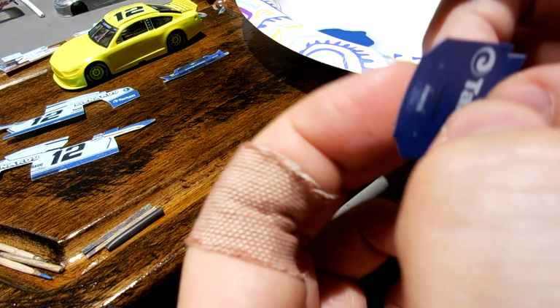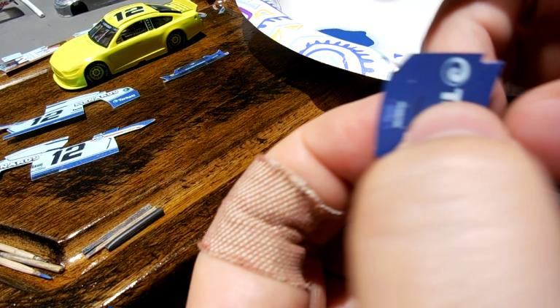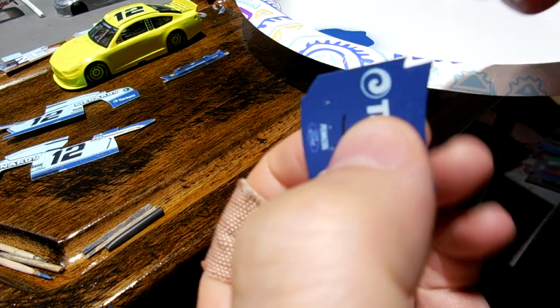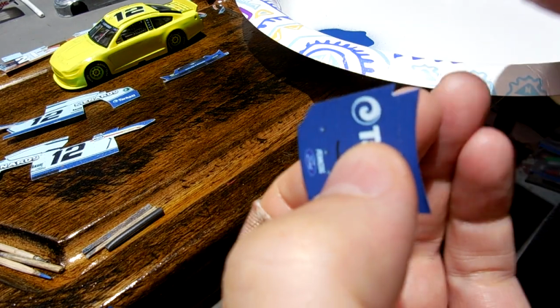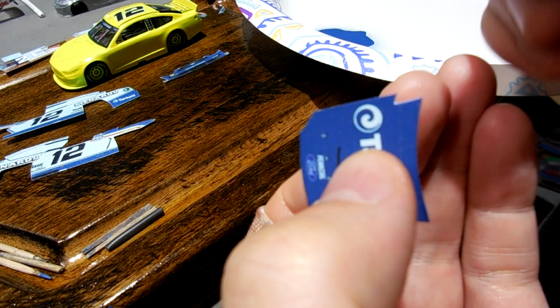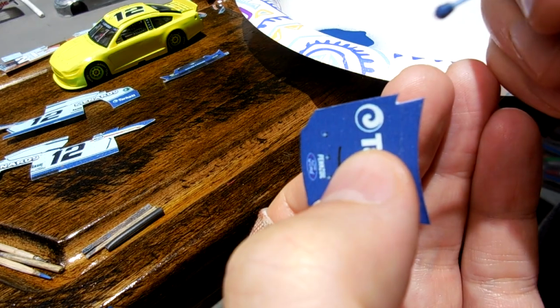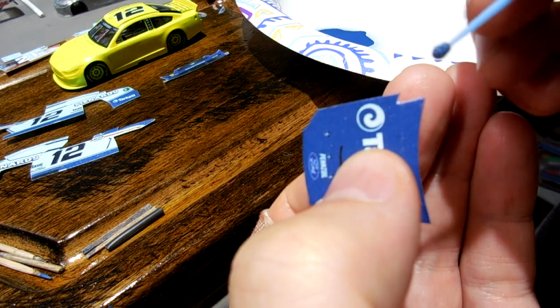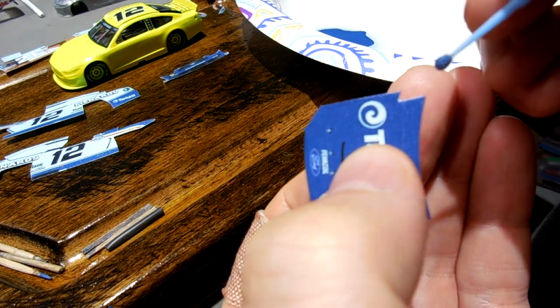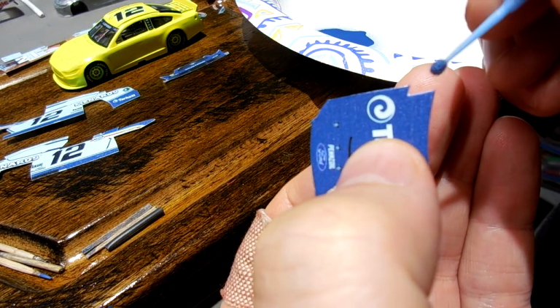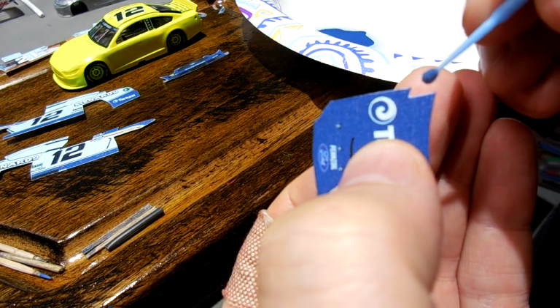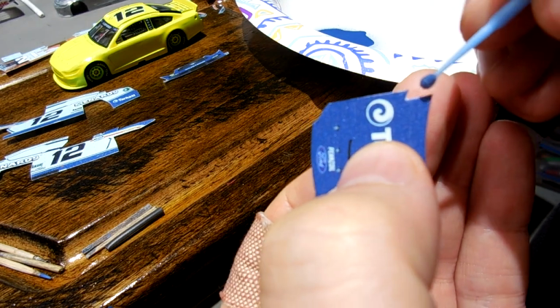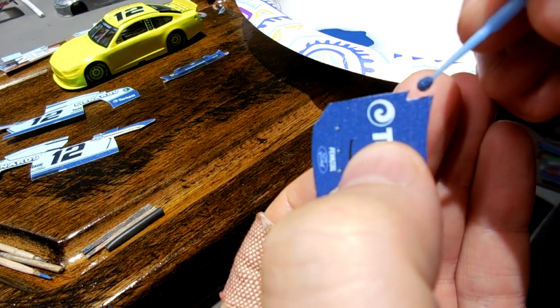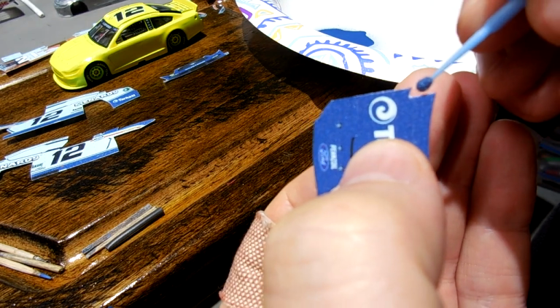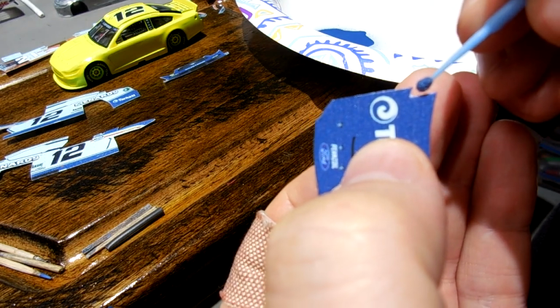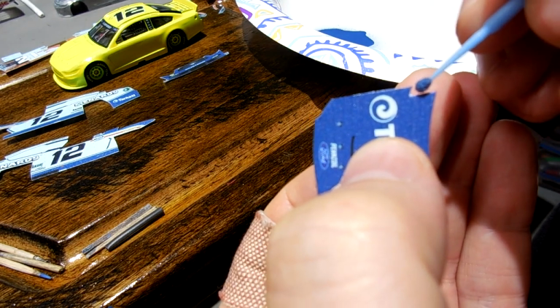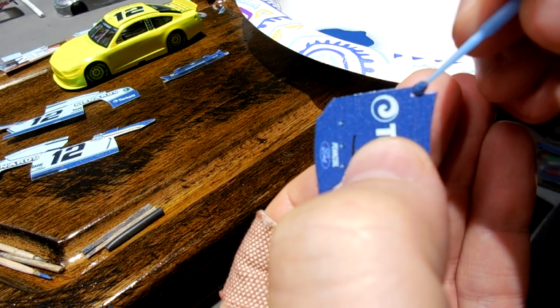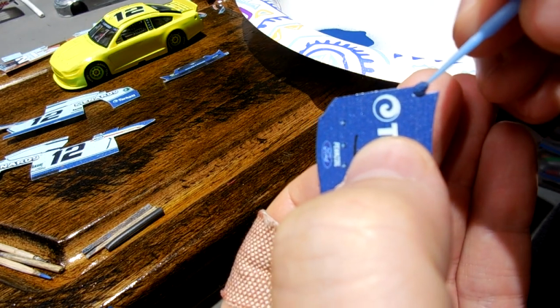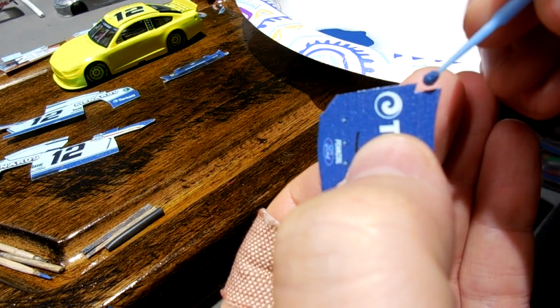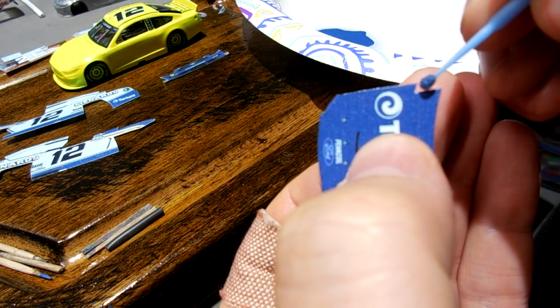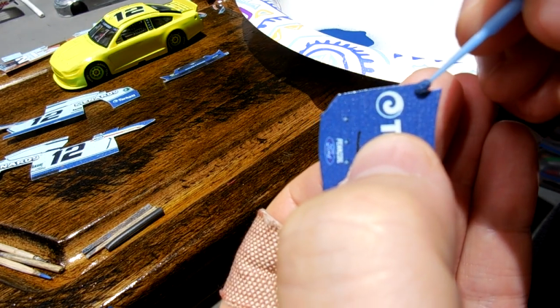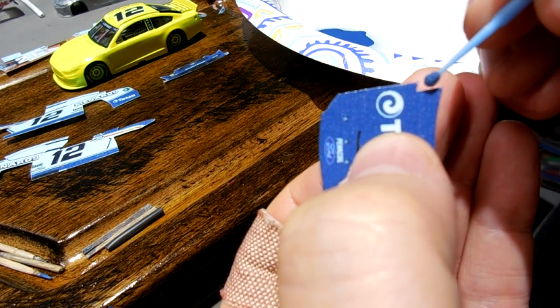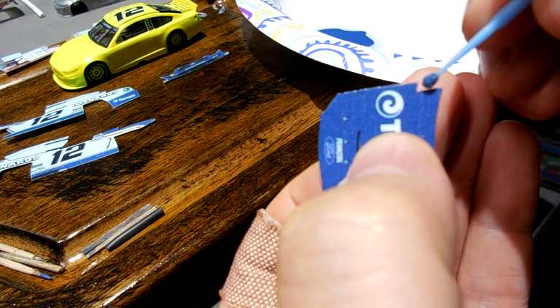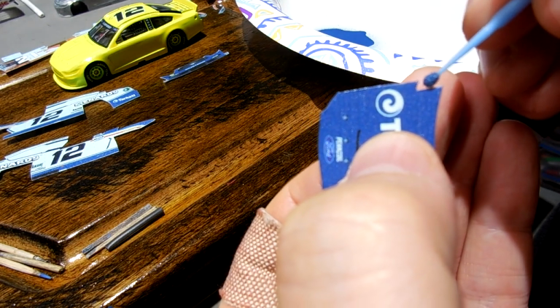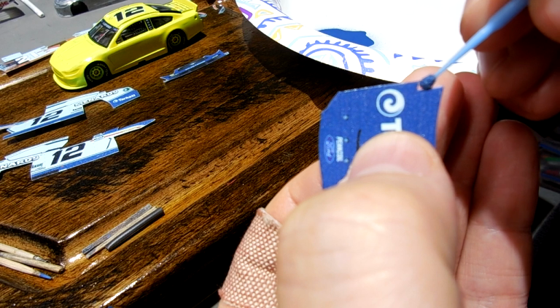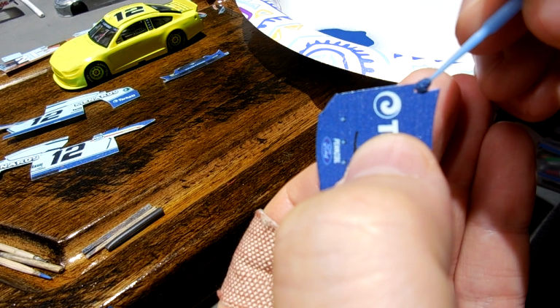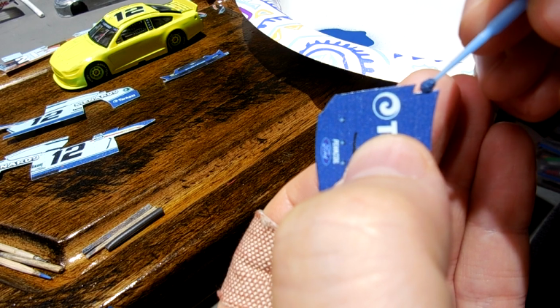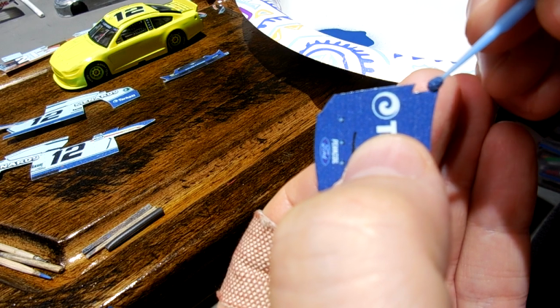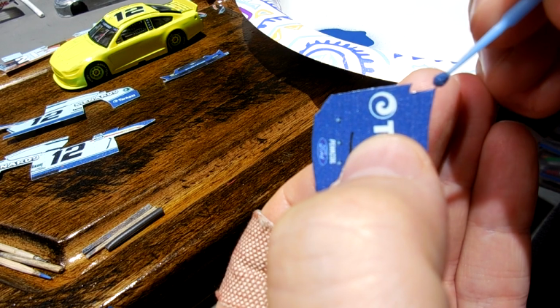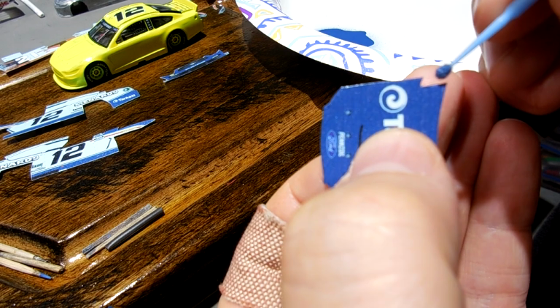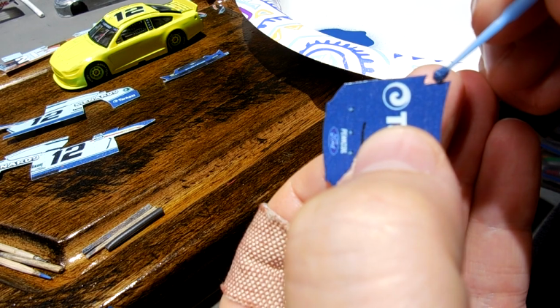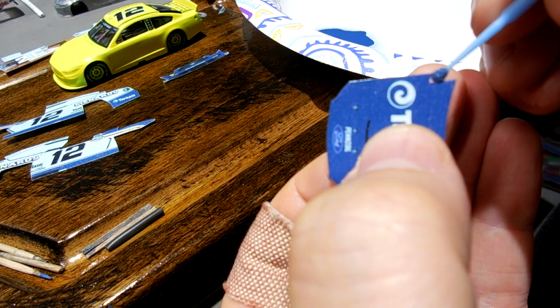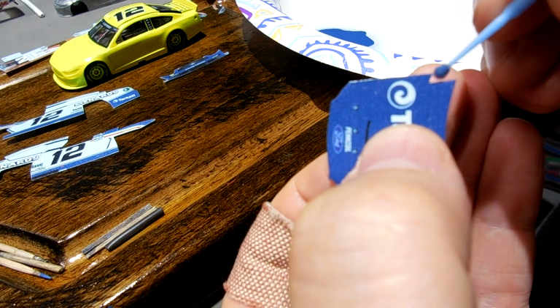And as I've said before, that's the goal — that's what this channel is all about. Me showing you how I create these customs.